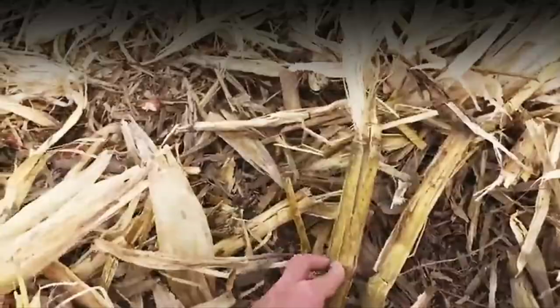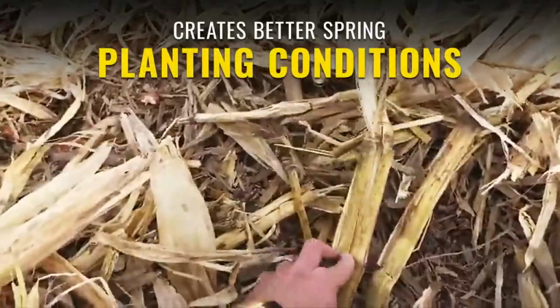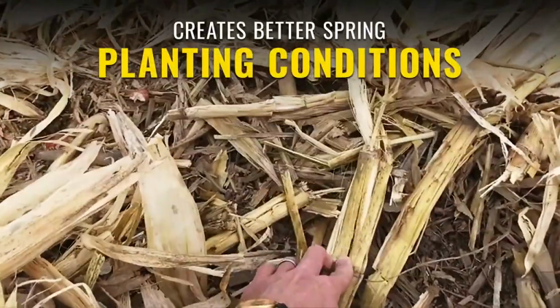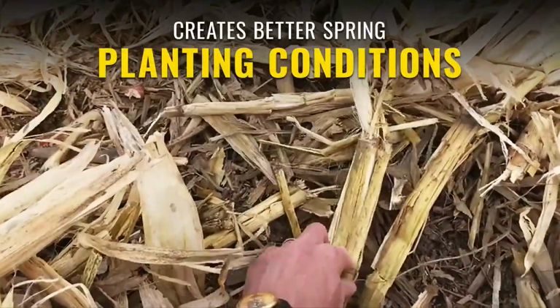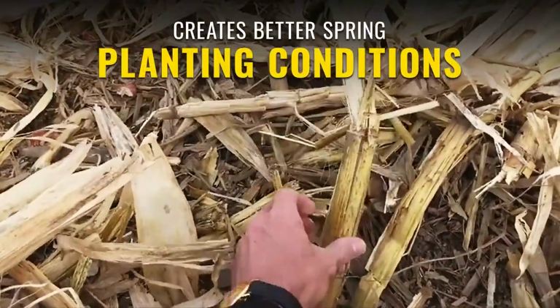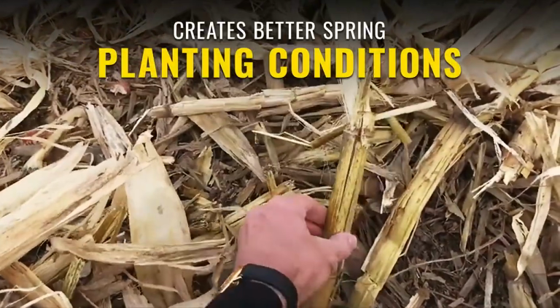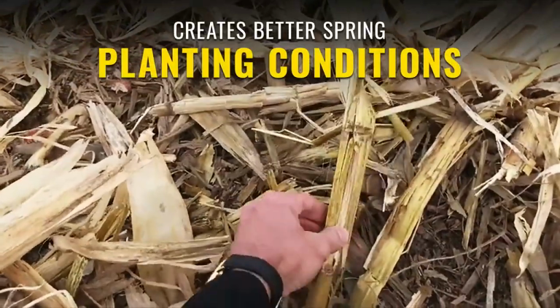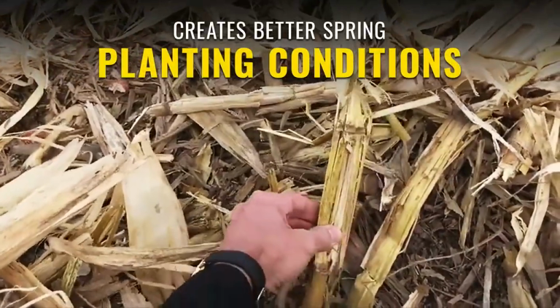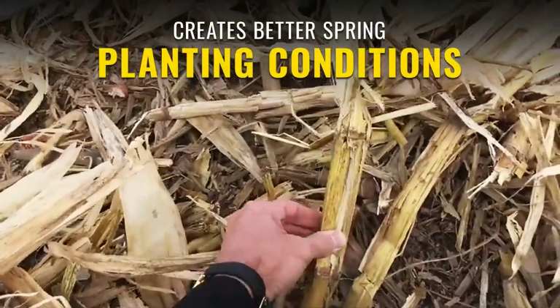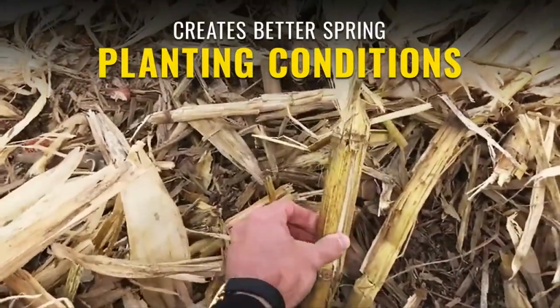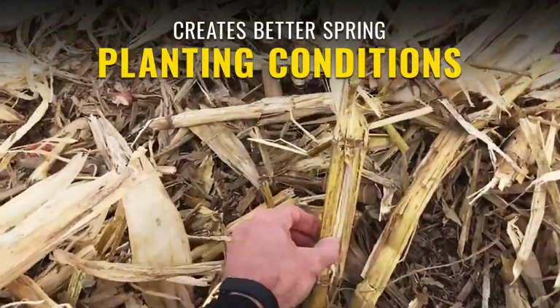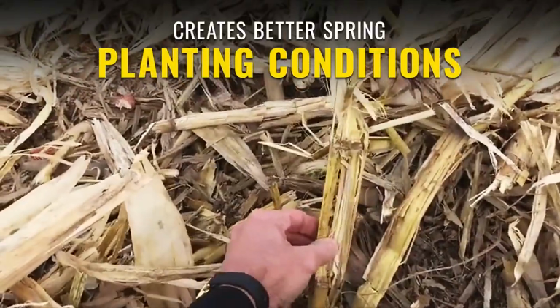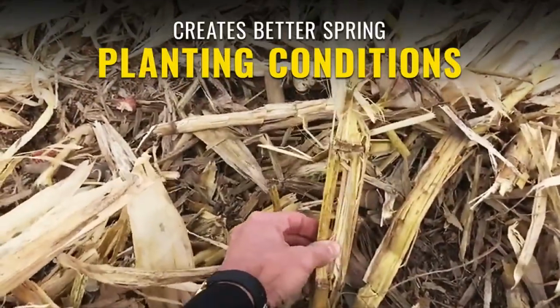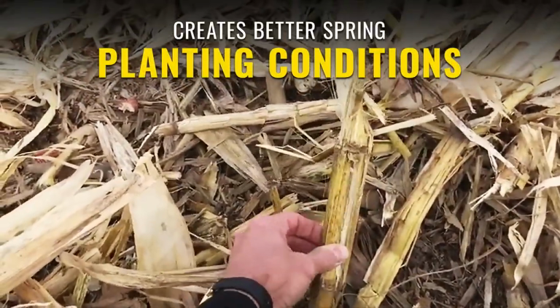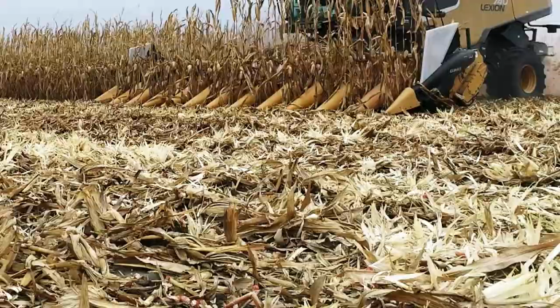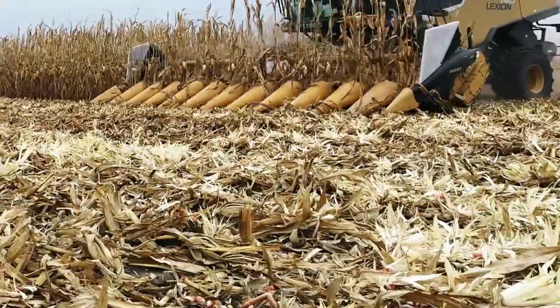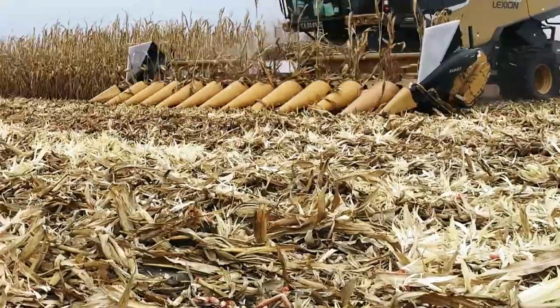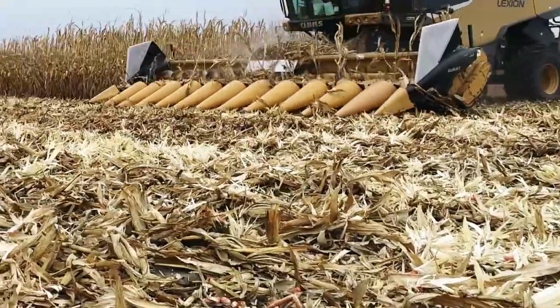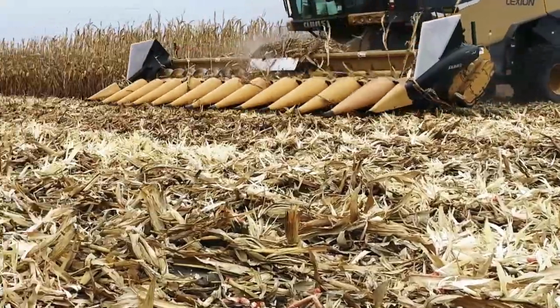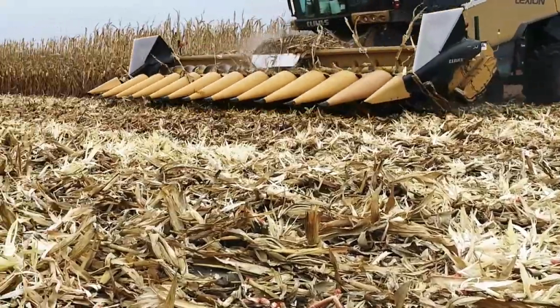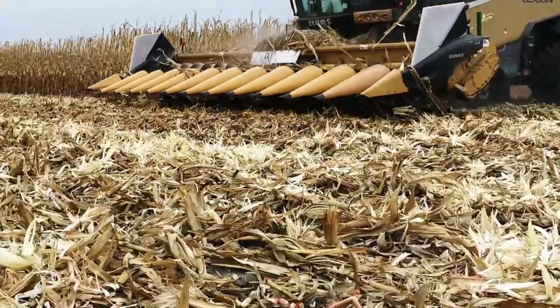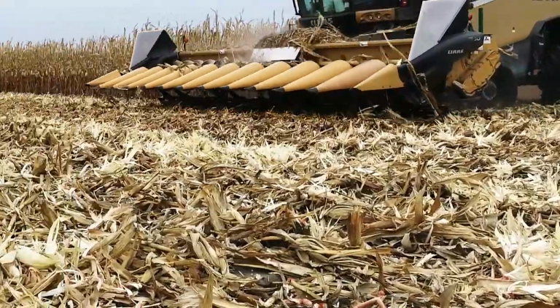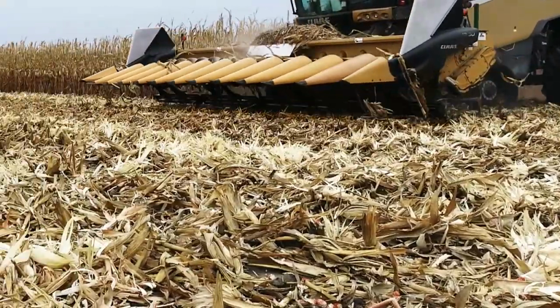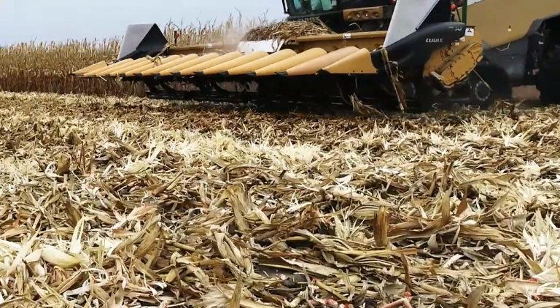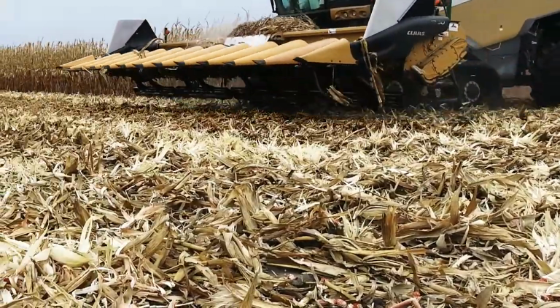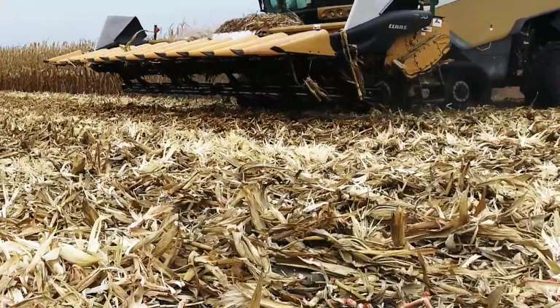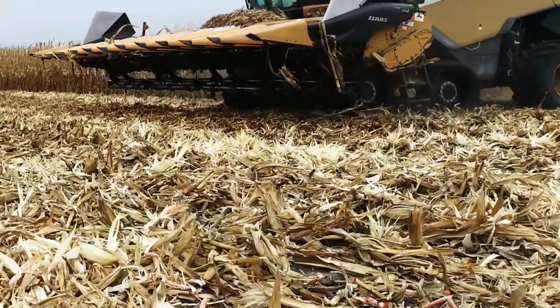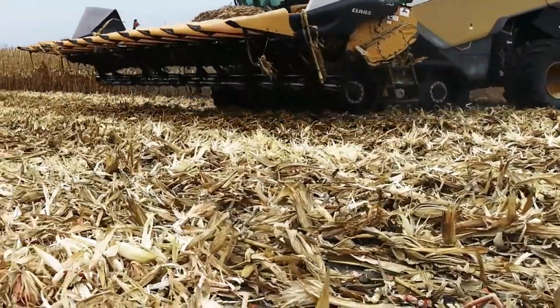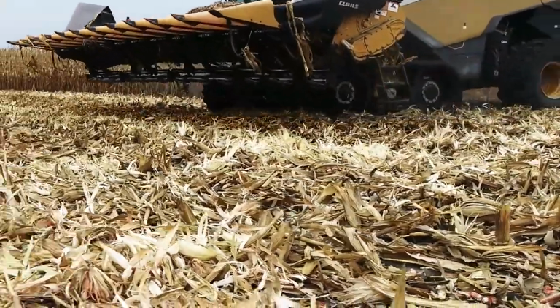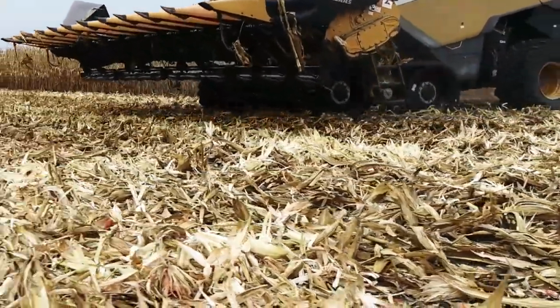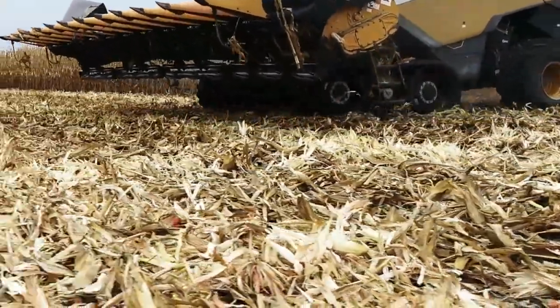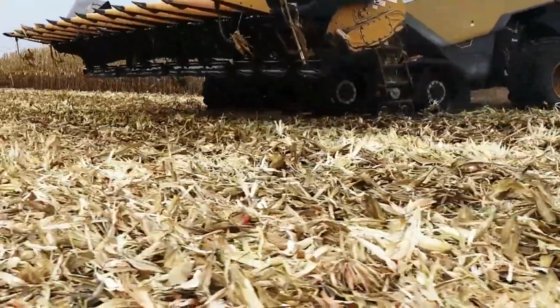These stalk roller attachments also break open corn stalks, accelerating residue breakdown and jump-starting microbial activity.